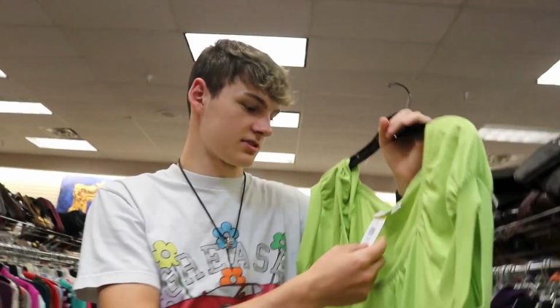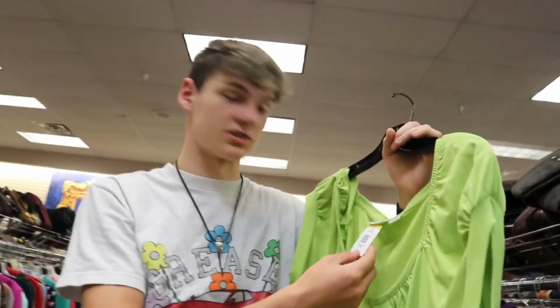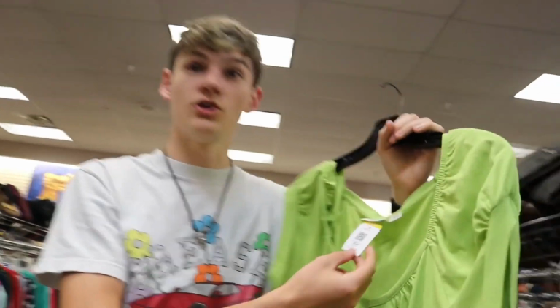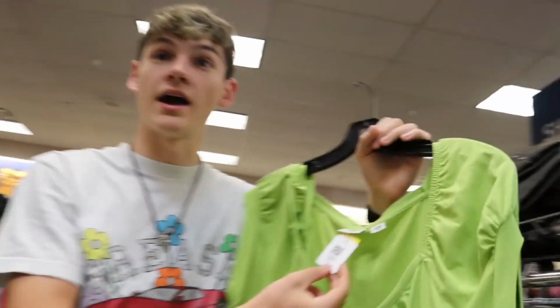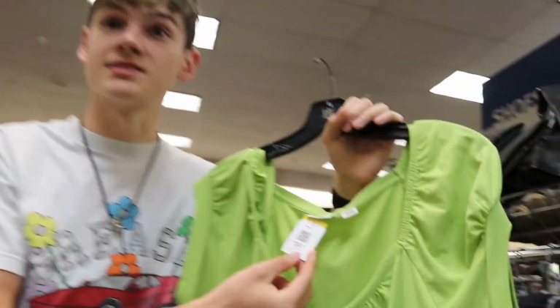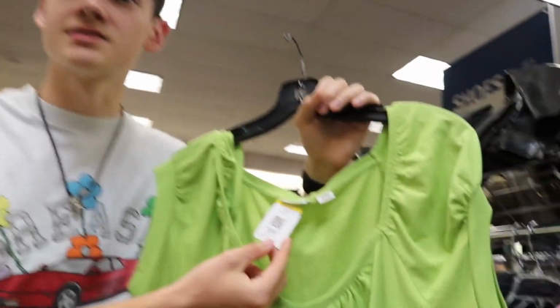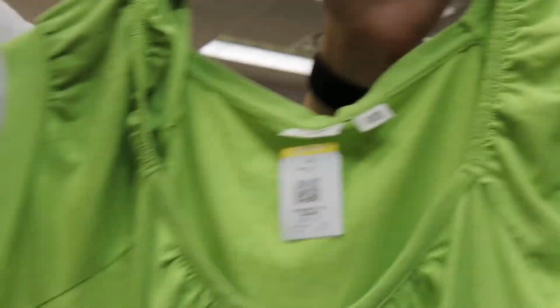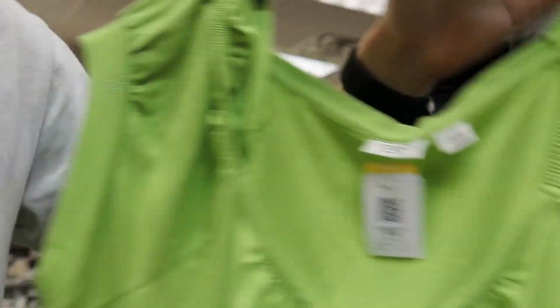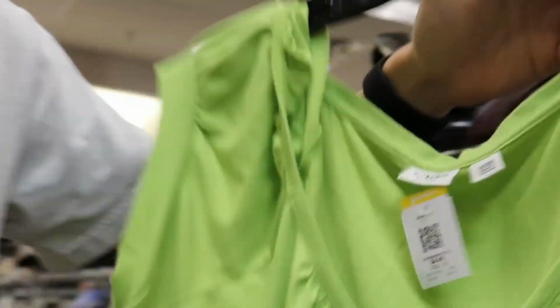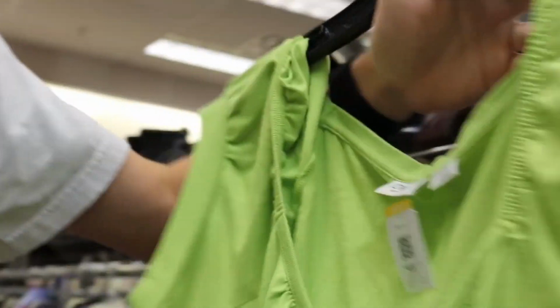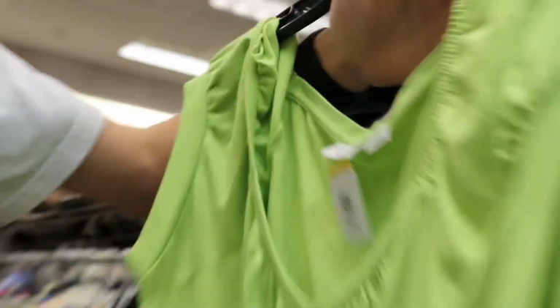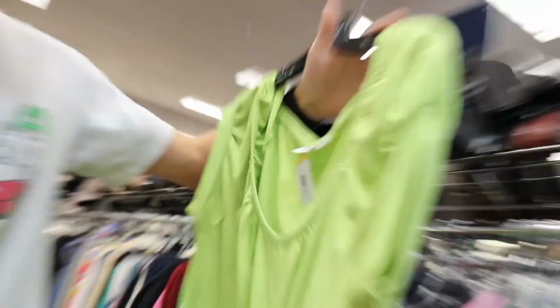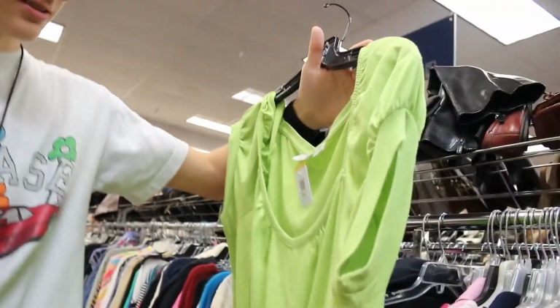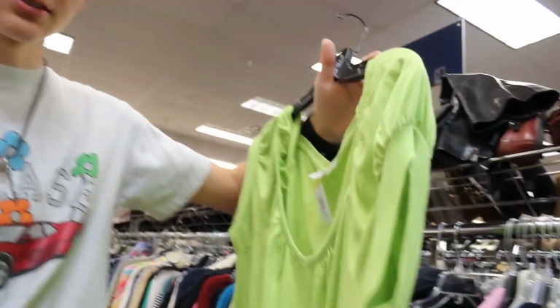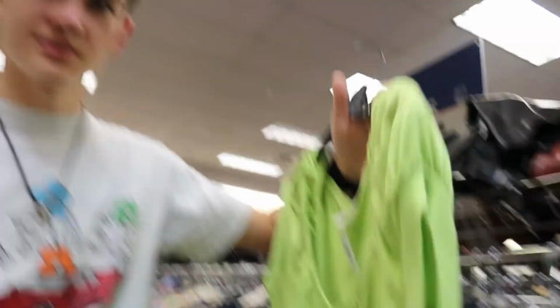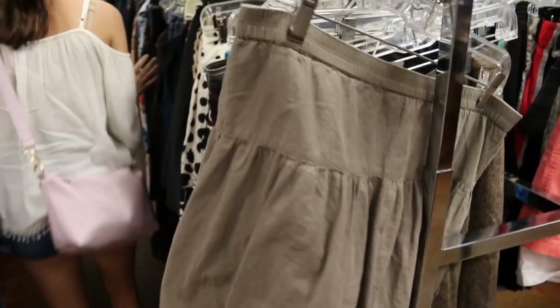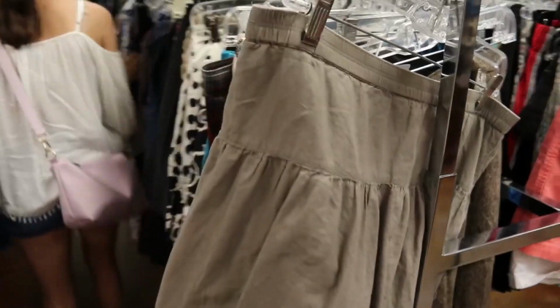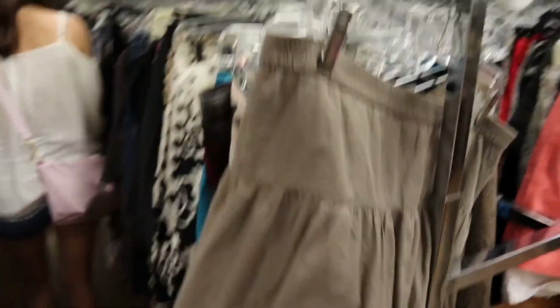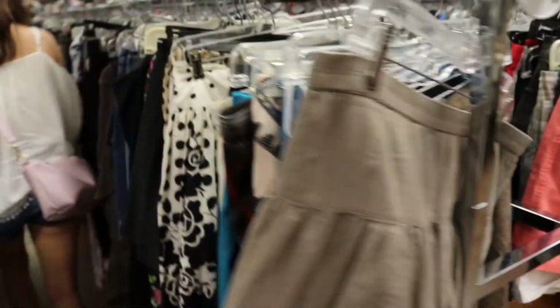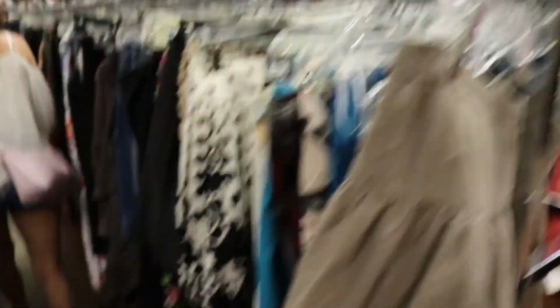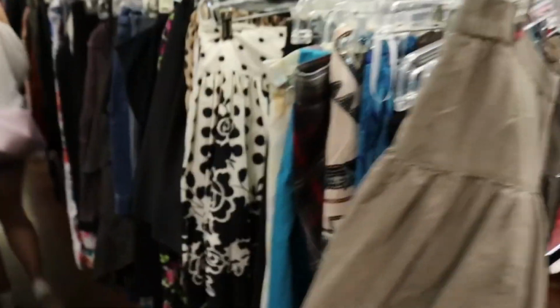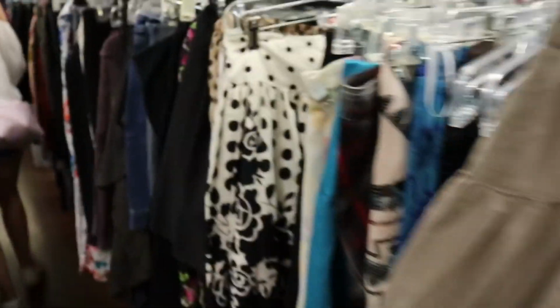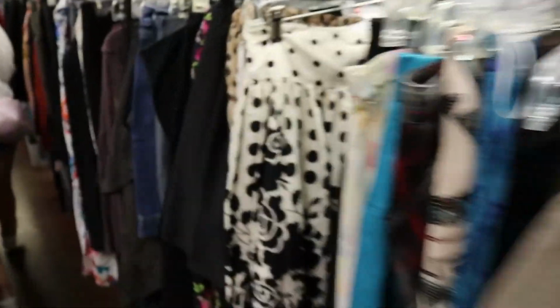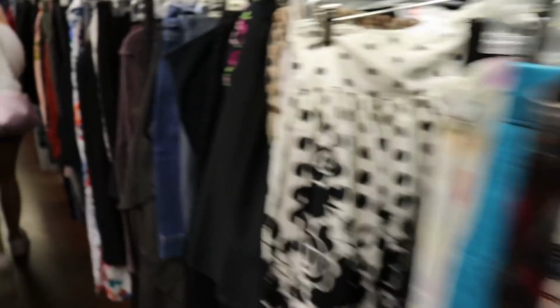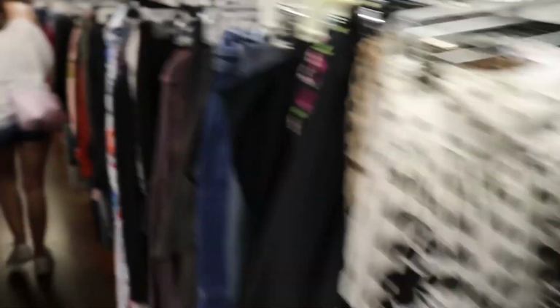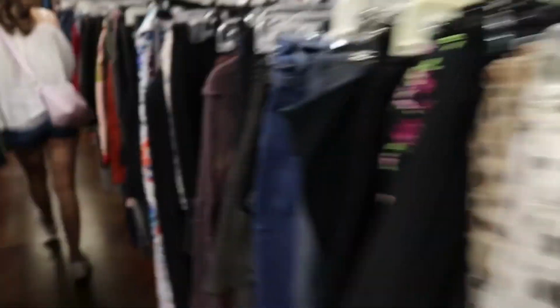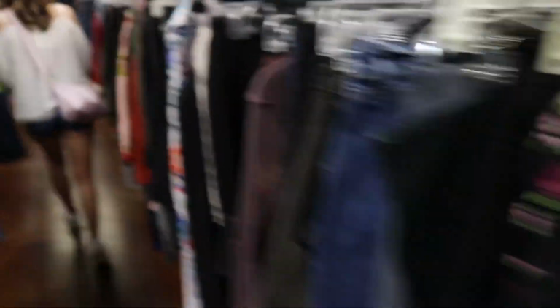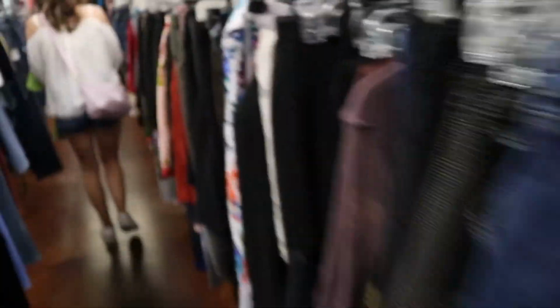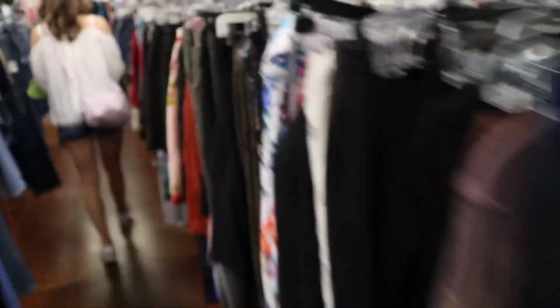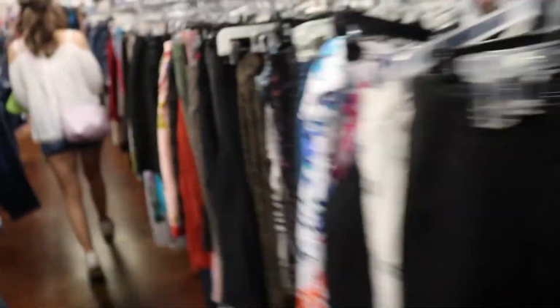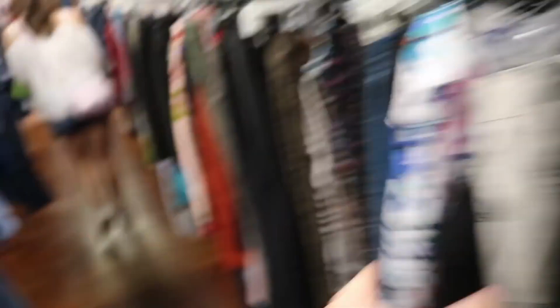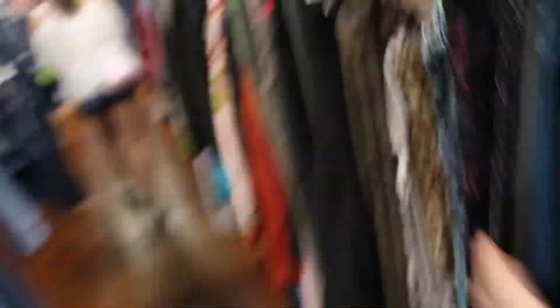Oh, it's a 2X. Do you think you fit in that? Maybe. Alright guys, we found the skirts for the bottom!